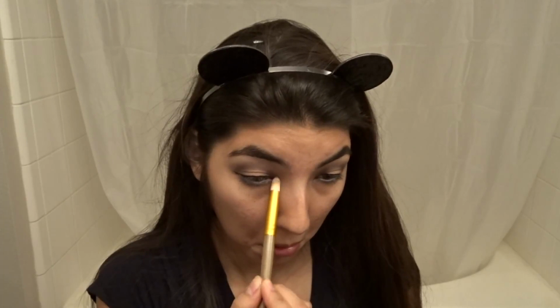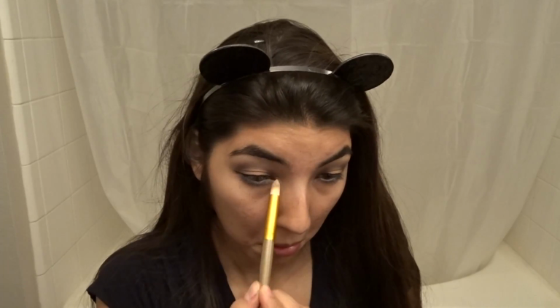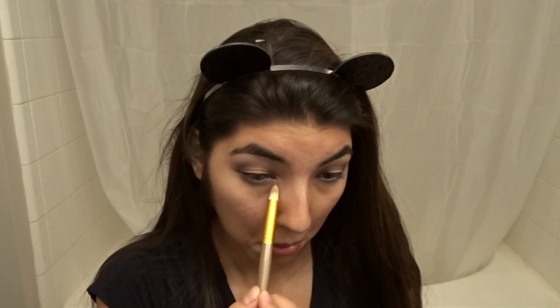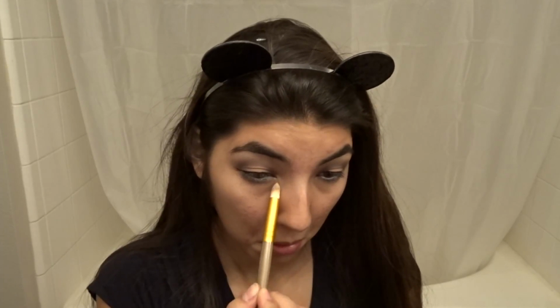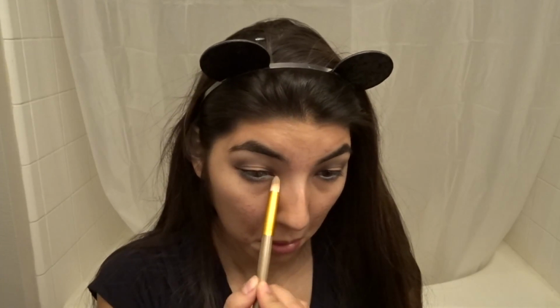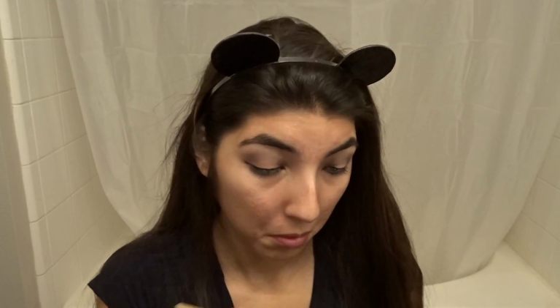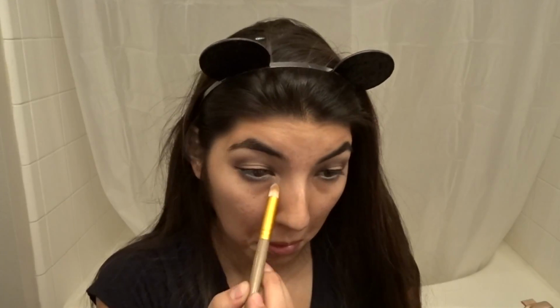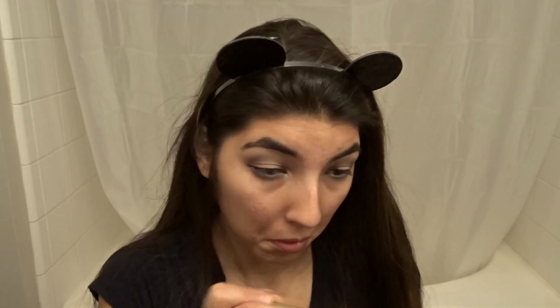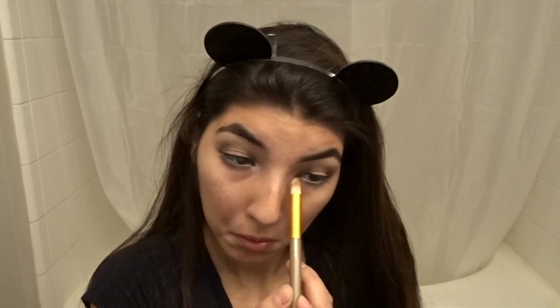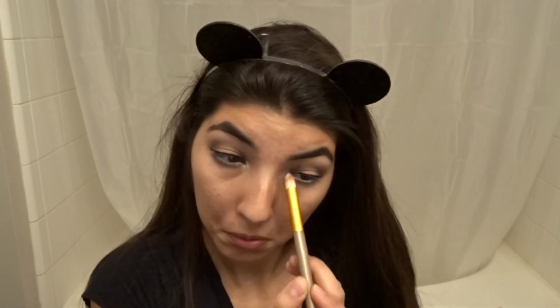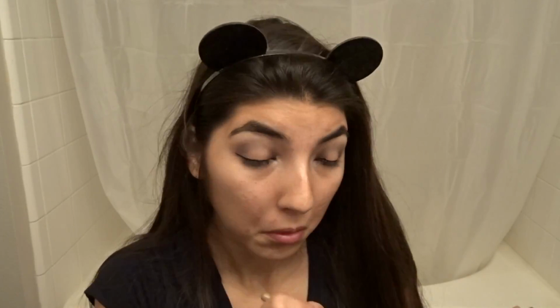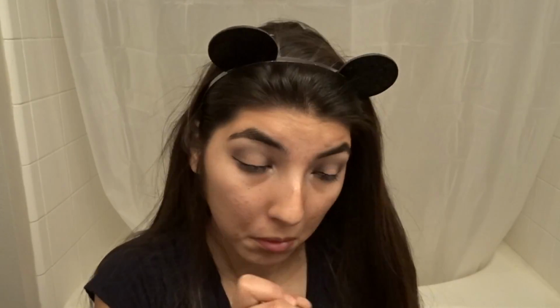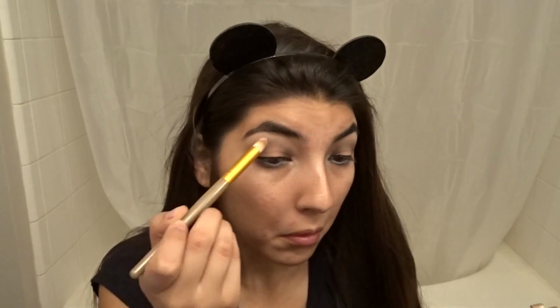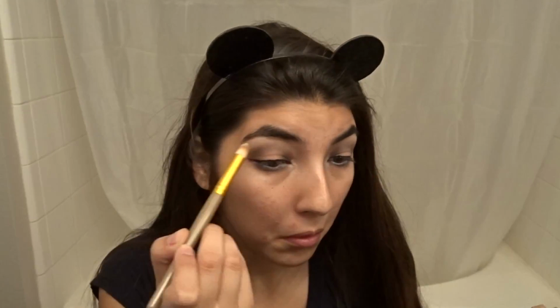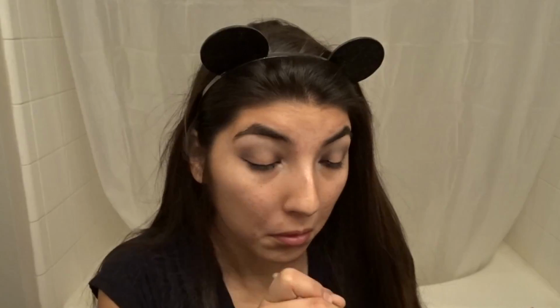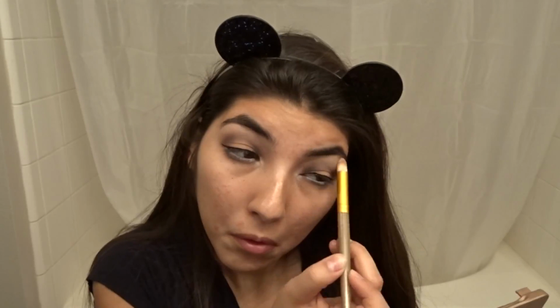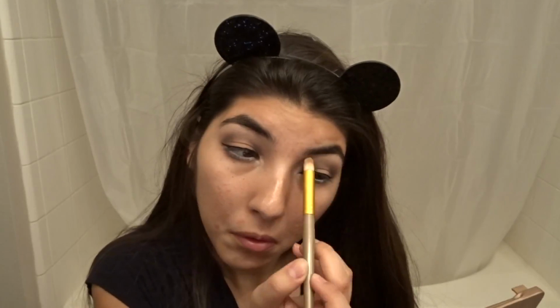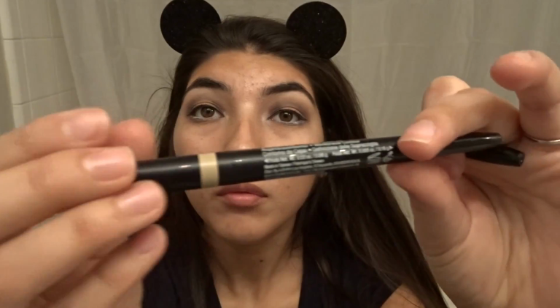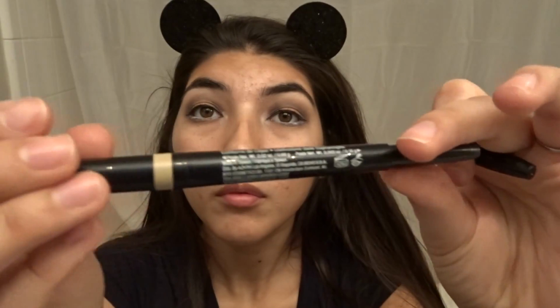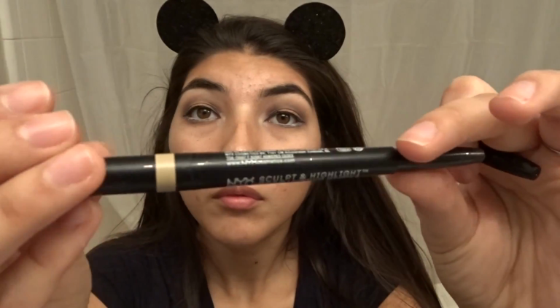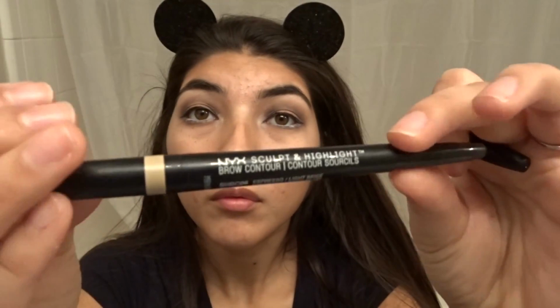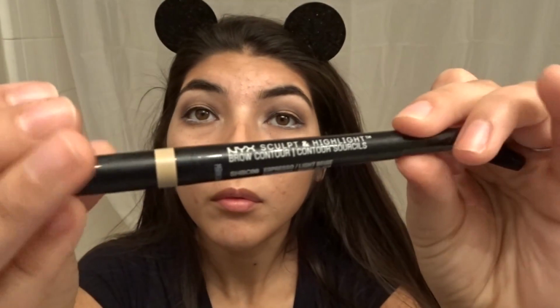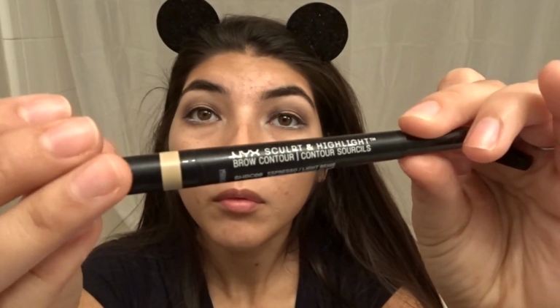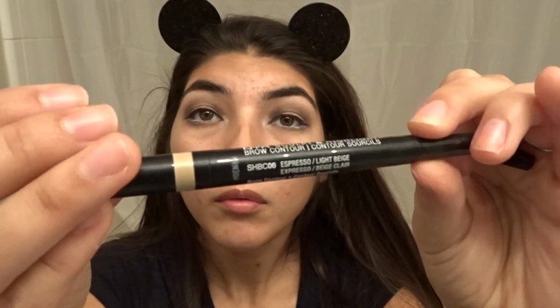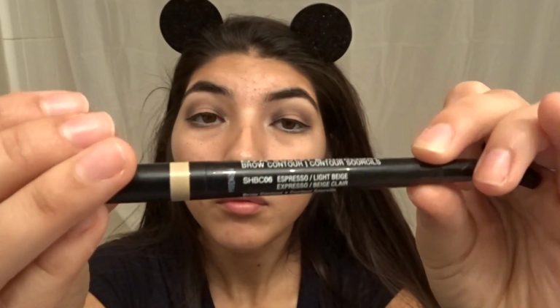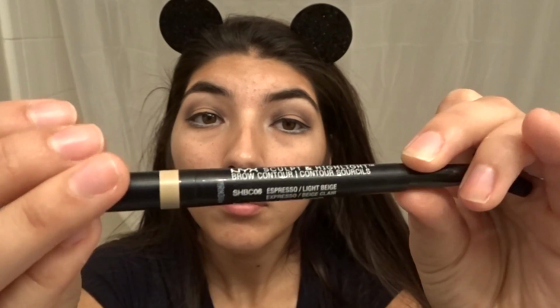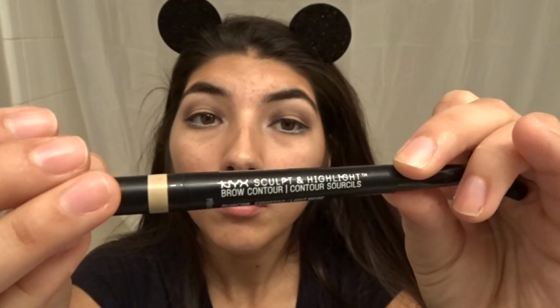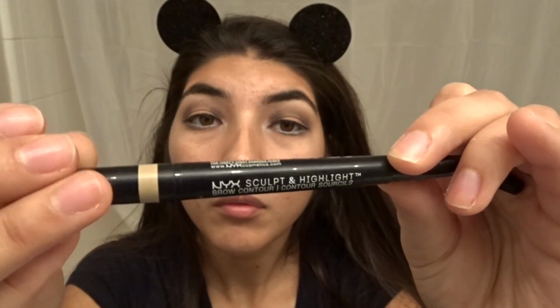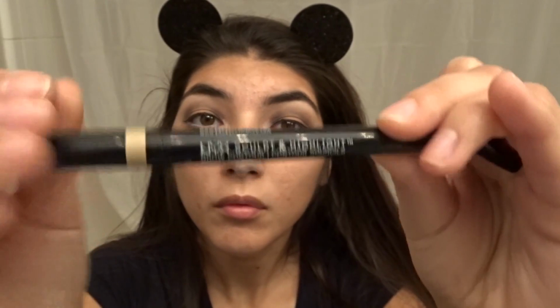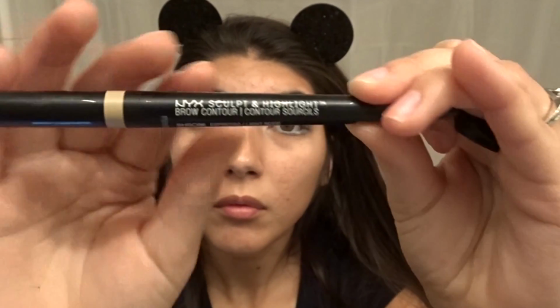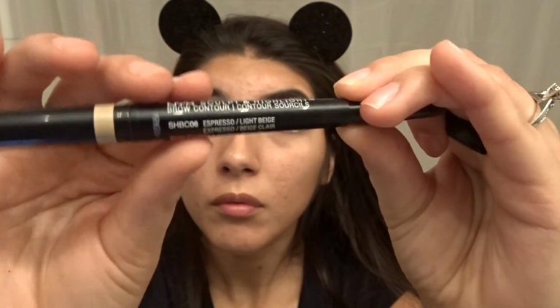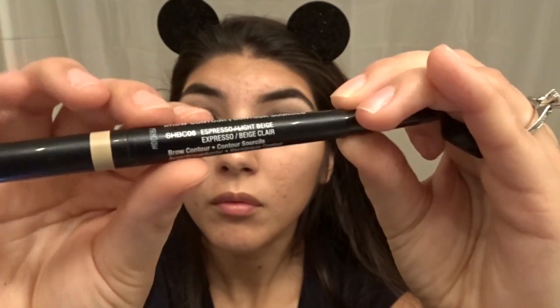I'm going for a really rounded mouse look. I'm taking my Naked palette color and I'm gonna take that highlight to highlight my inner corner and my brow bone.